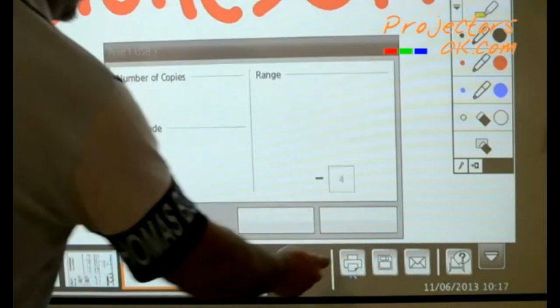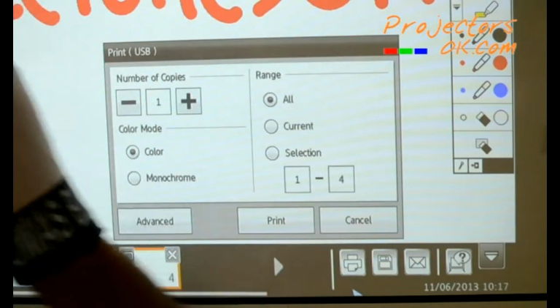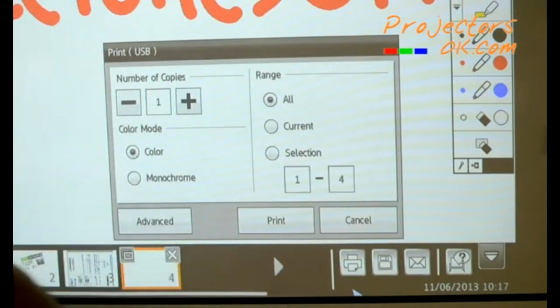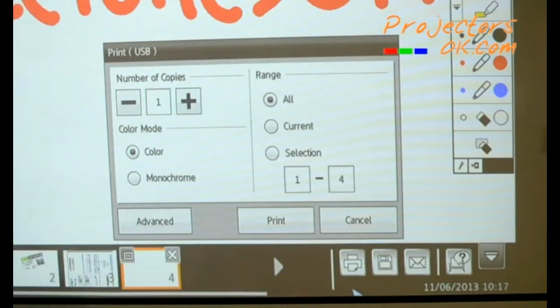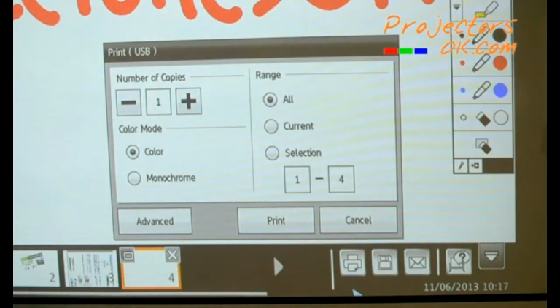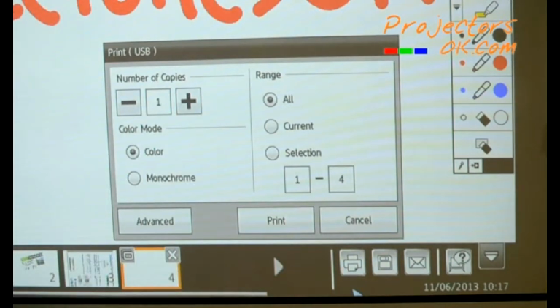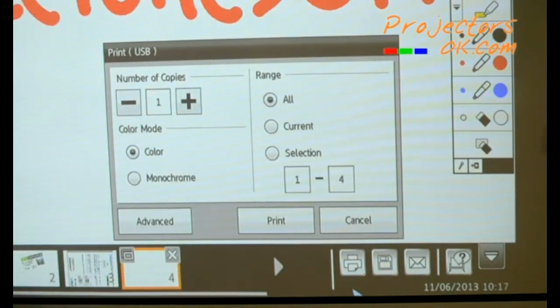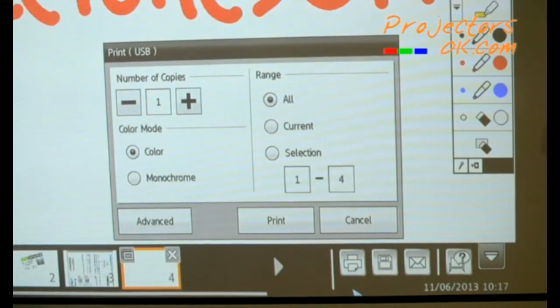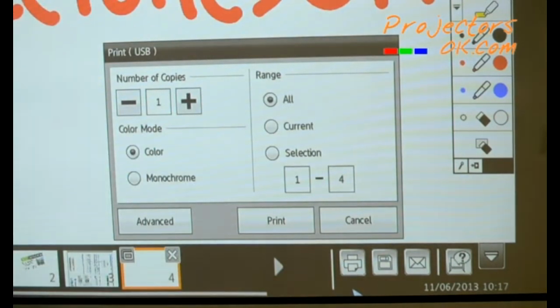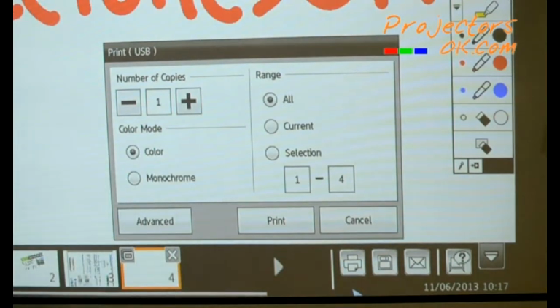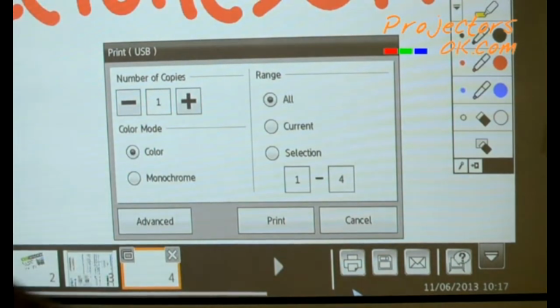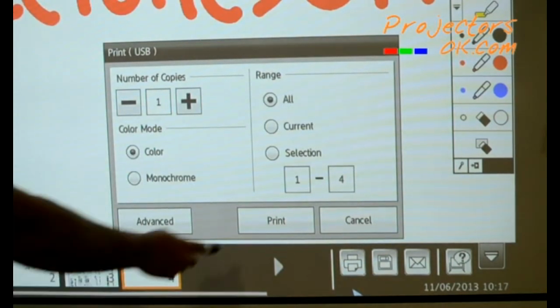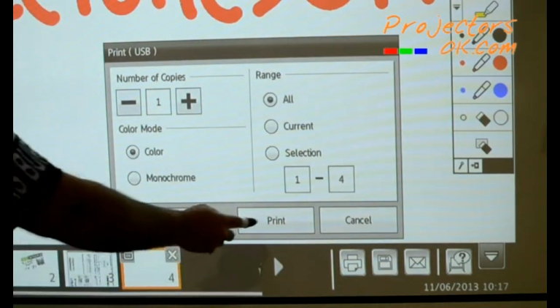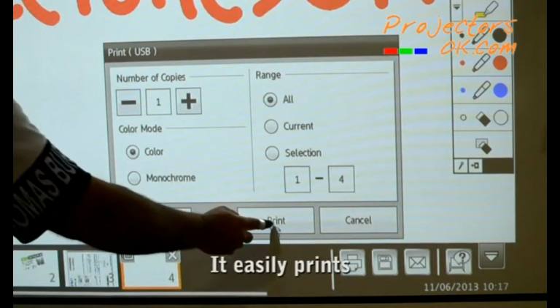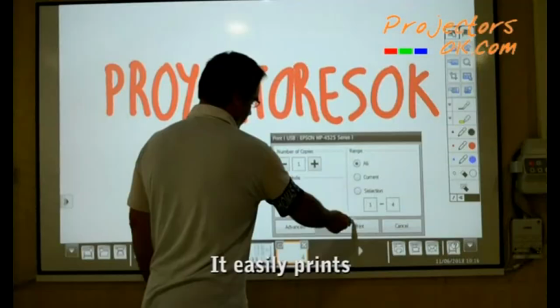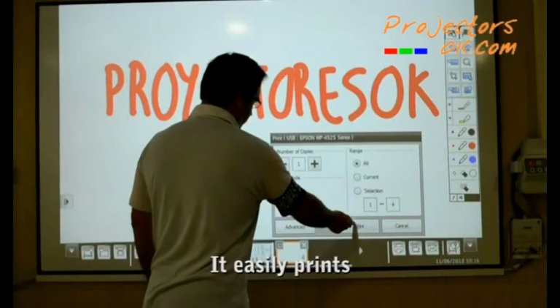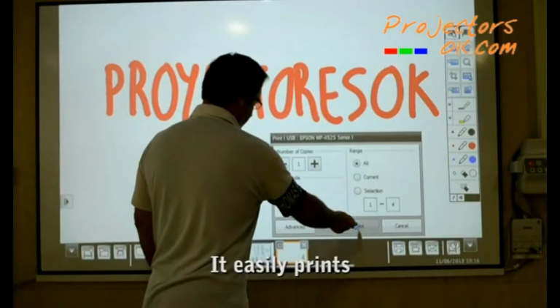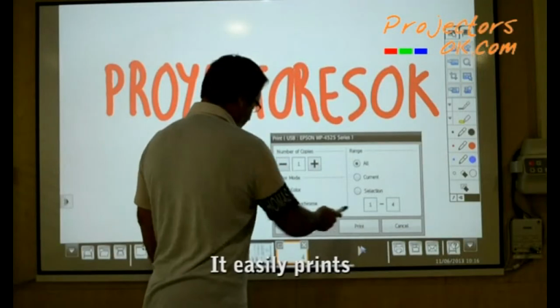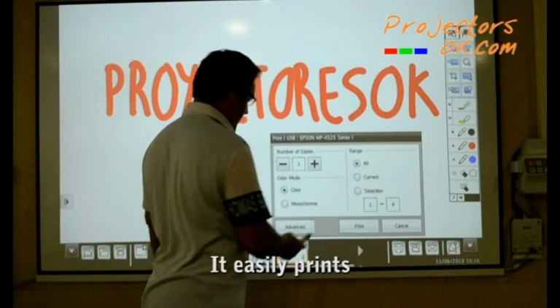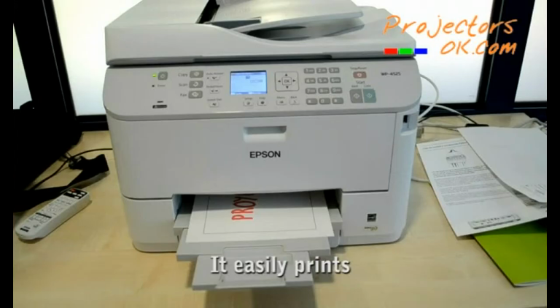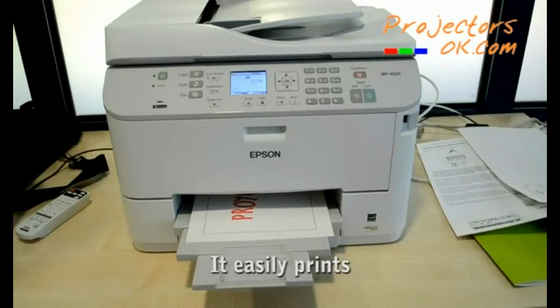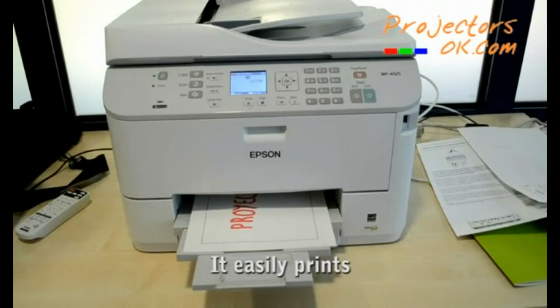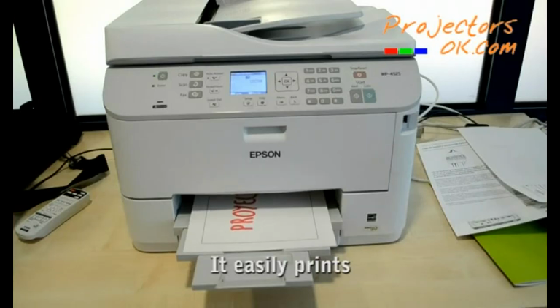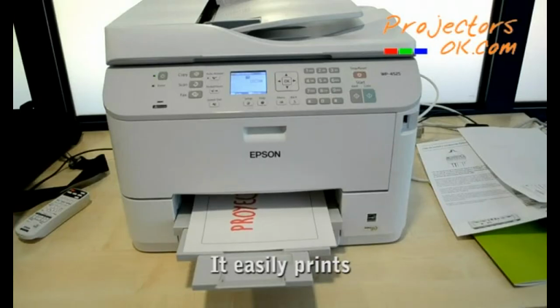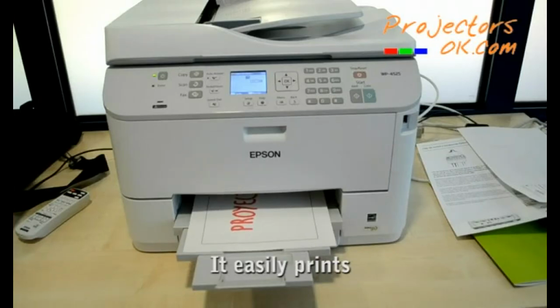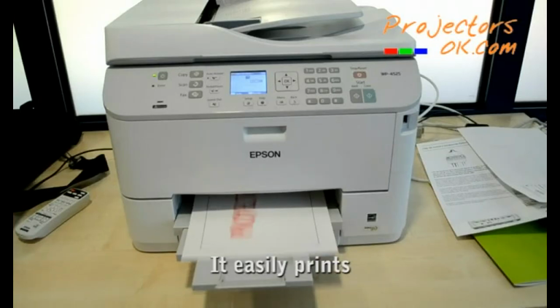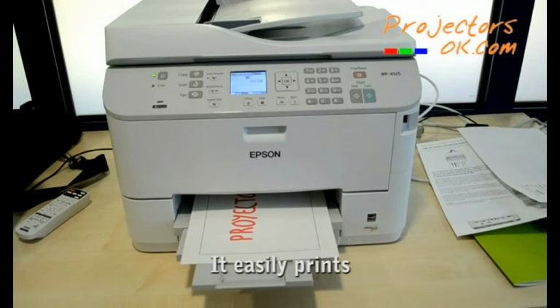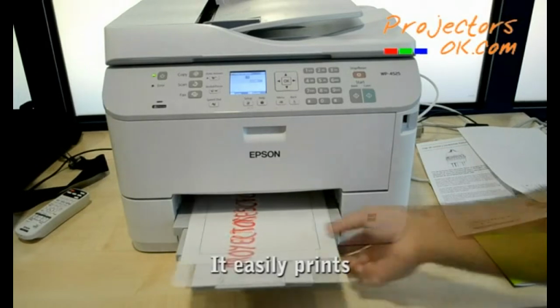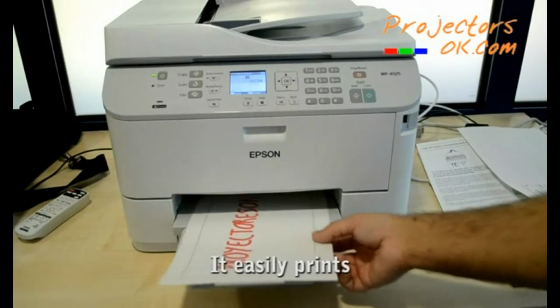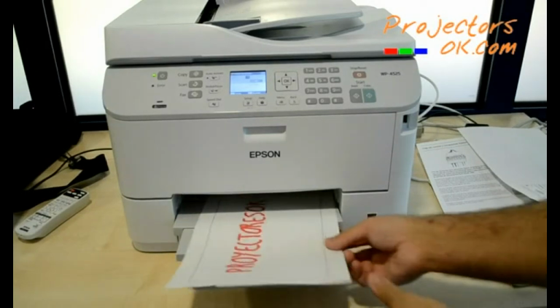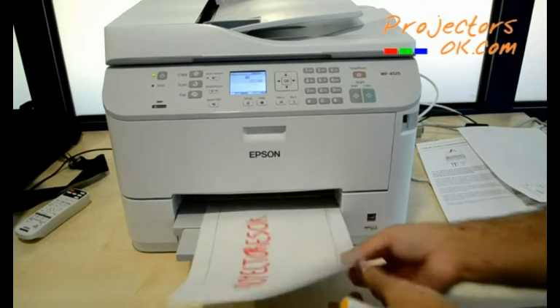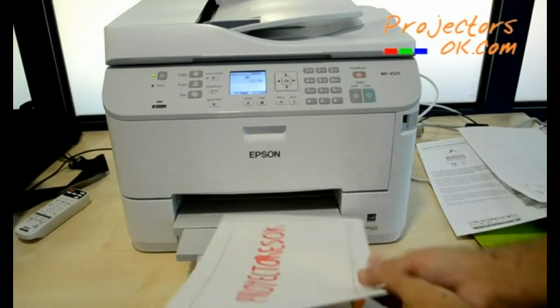Printing is just as quick. Upon clicking the print button, you may print what is being displayed on the interactive whiteboard at that very moment.